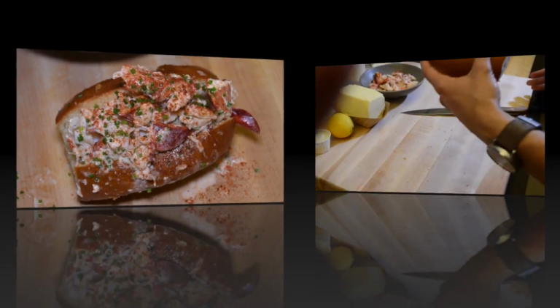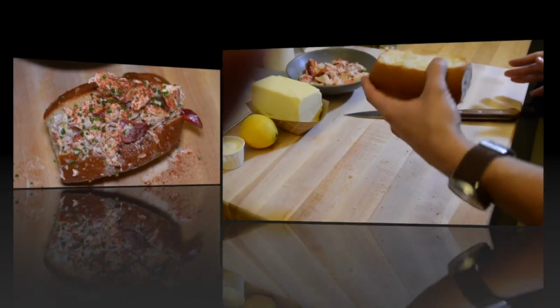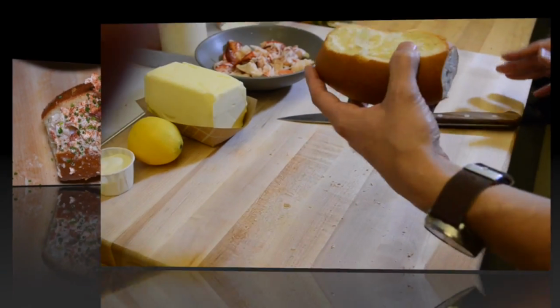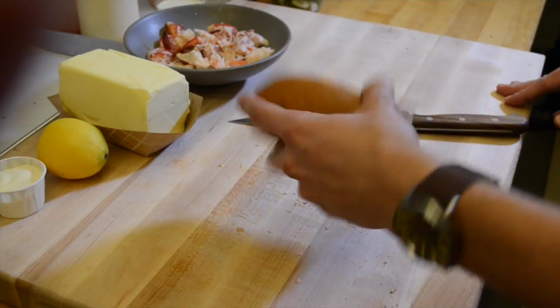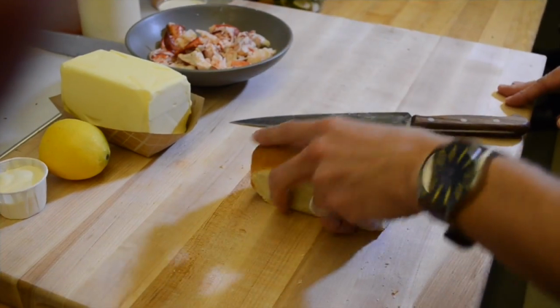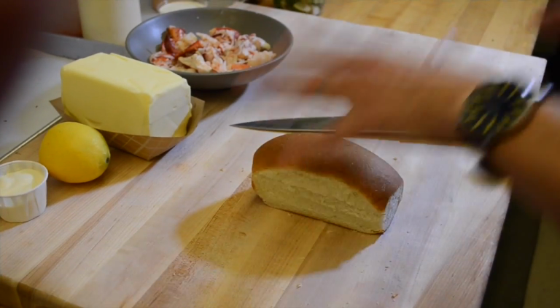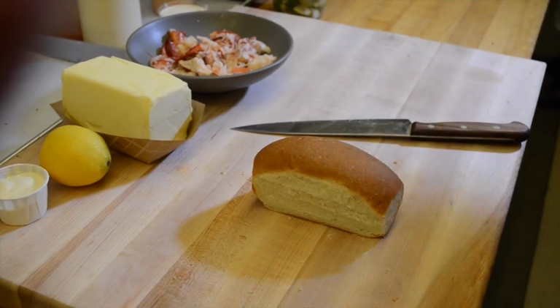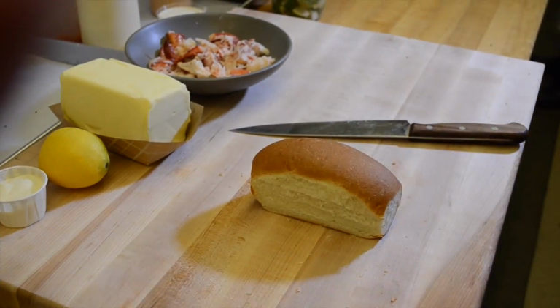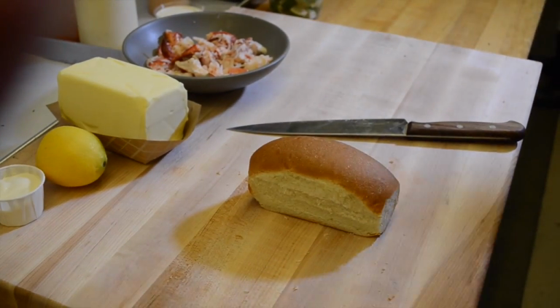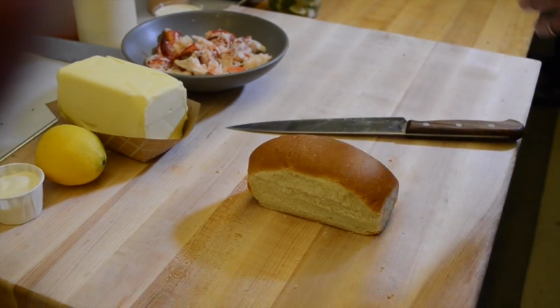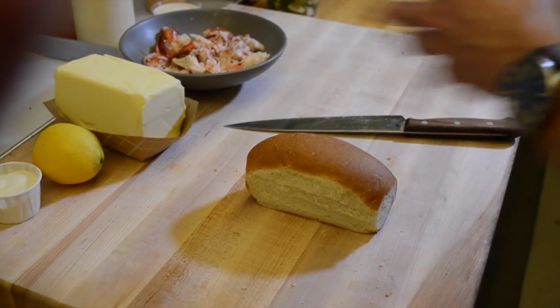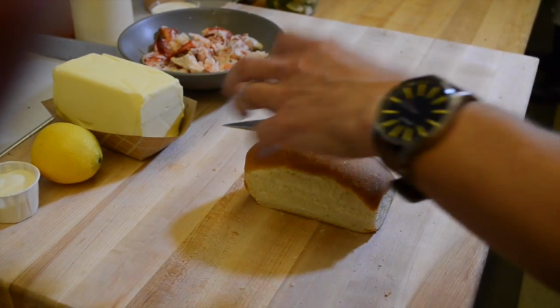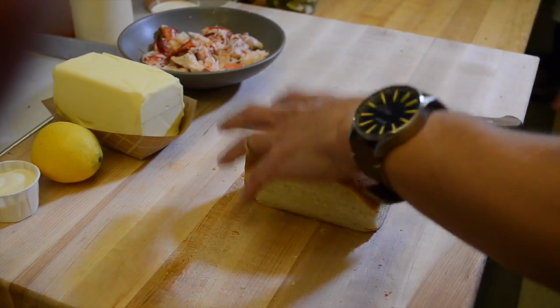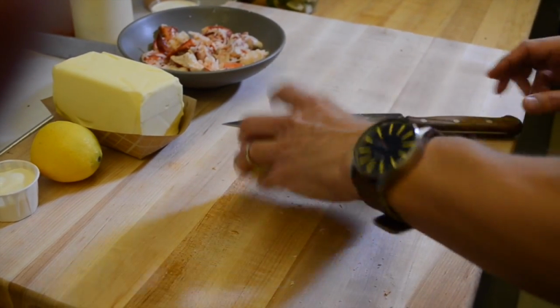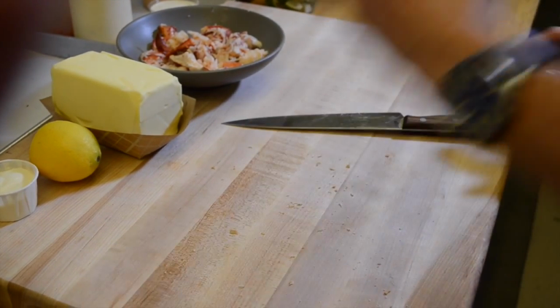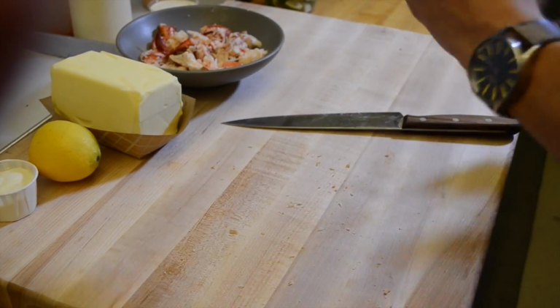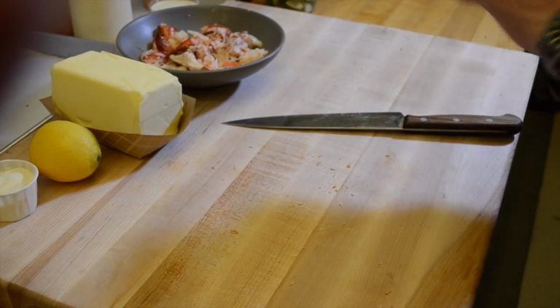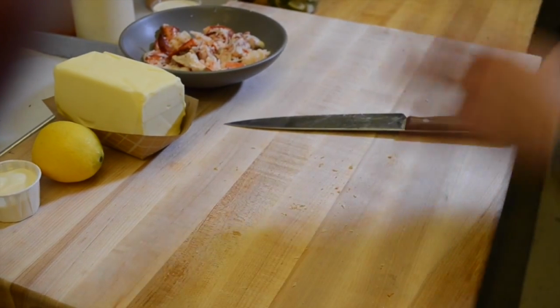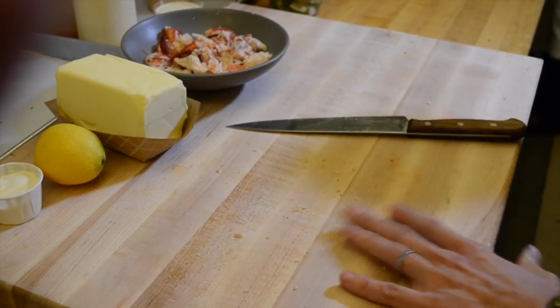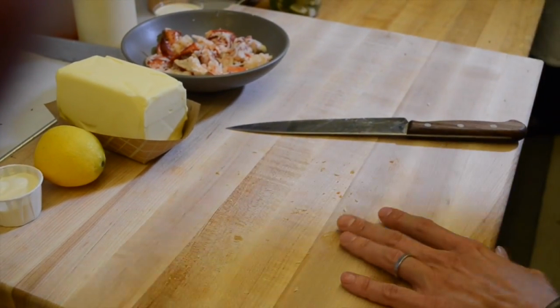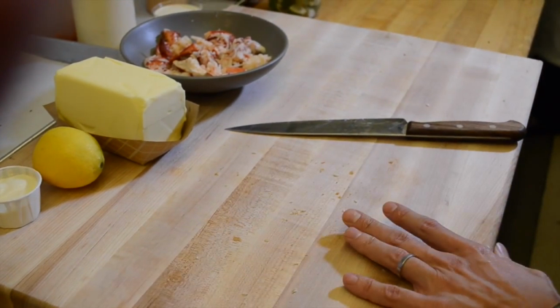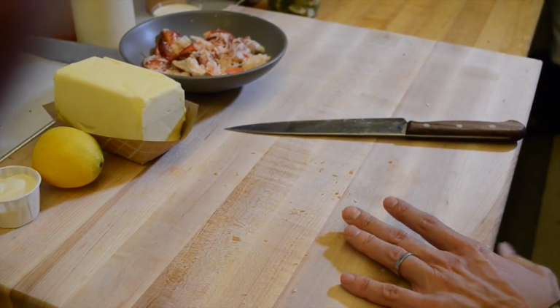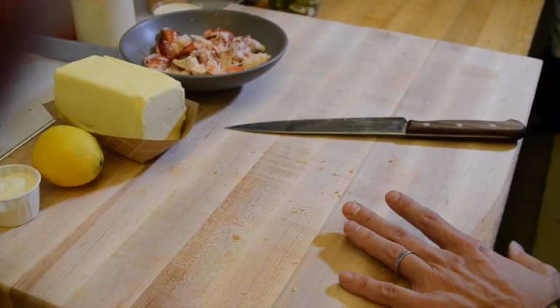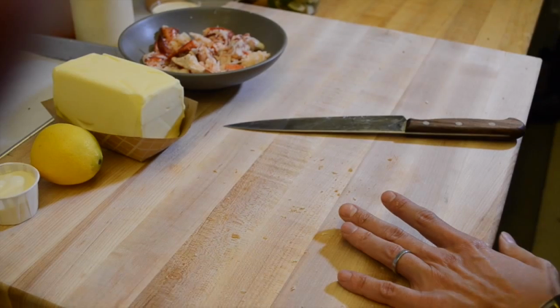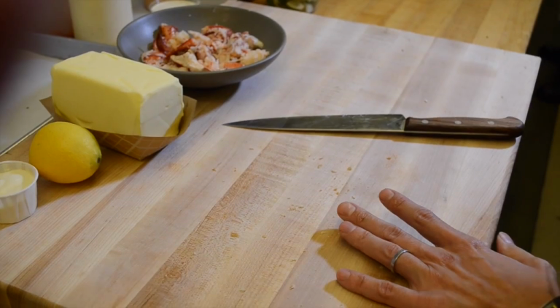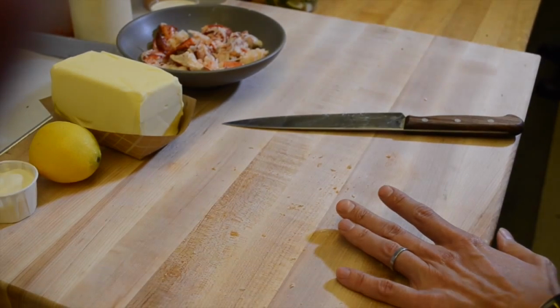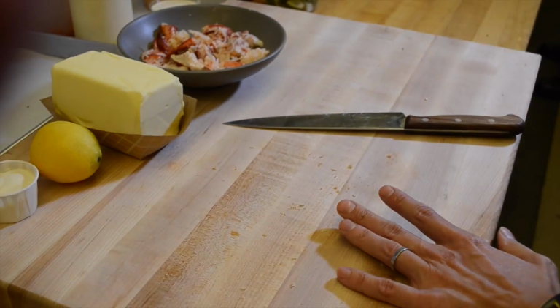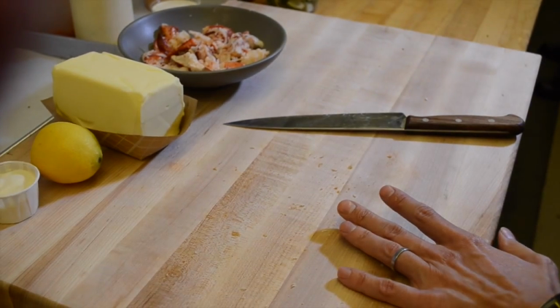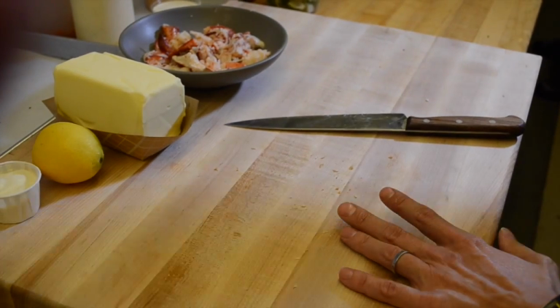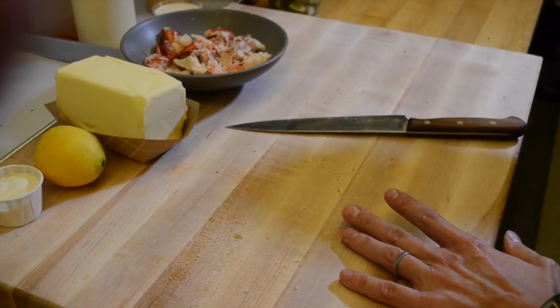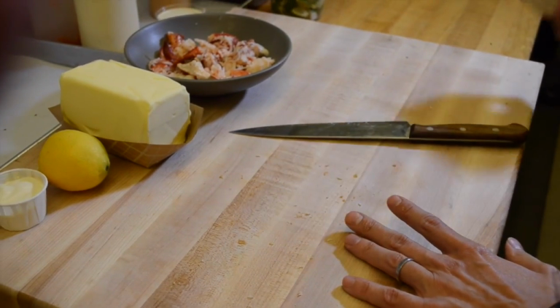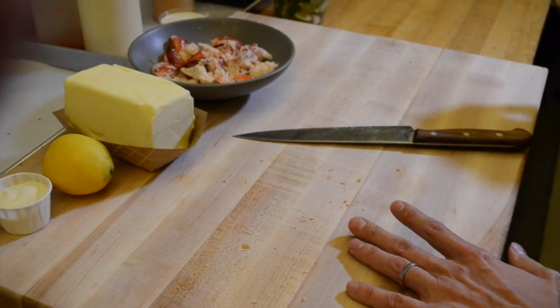Classic lobster roll, which is going to be an East Coast lobster roll. You've got to have the roll — the roll makes the lobster roll.